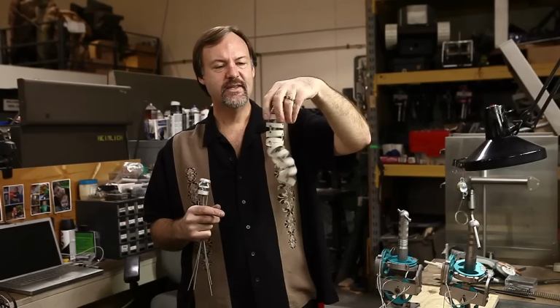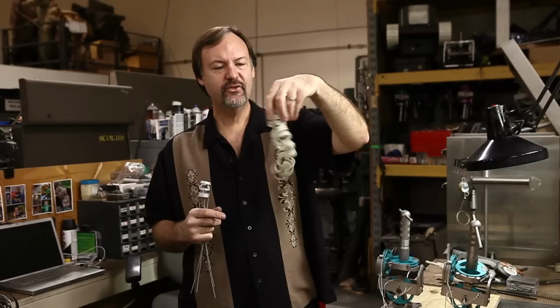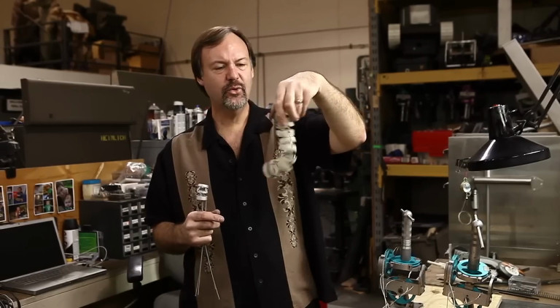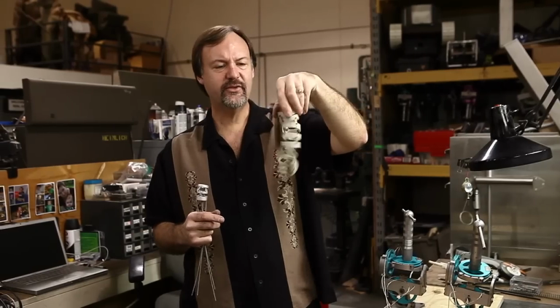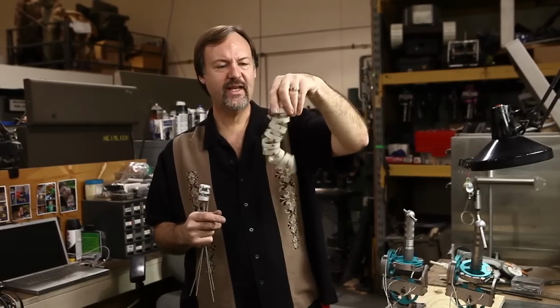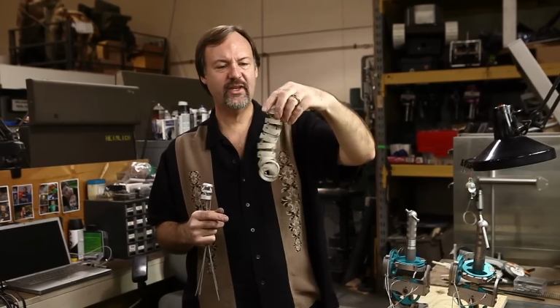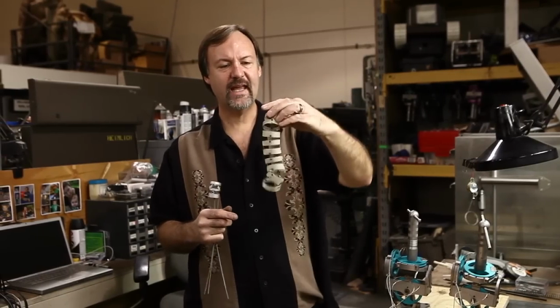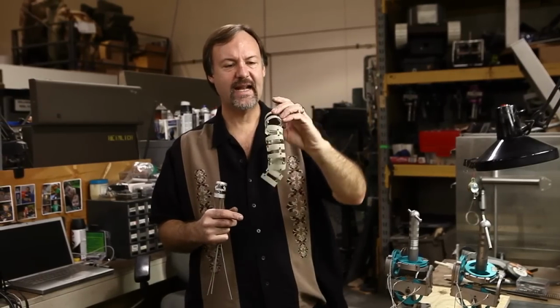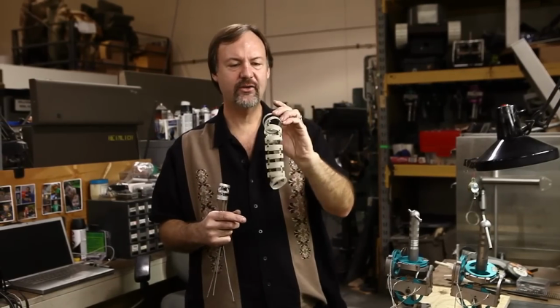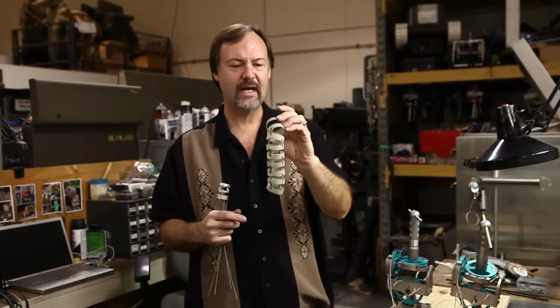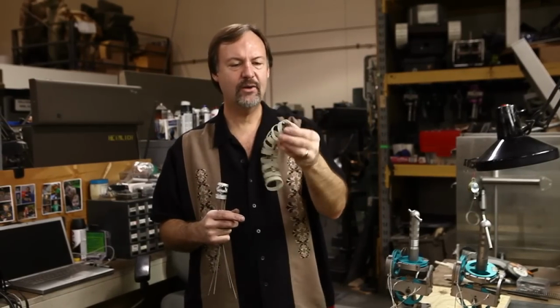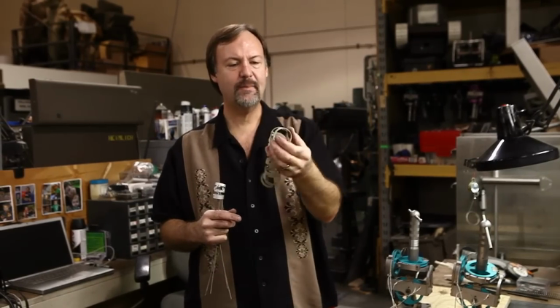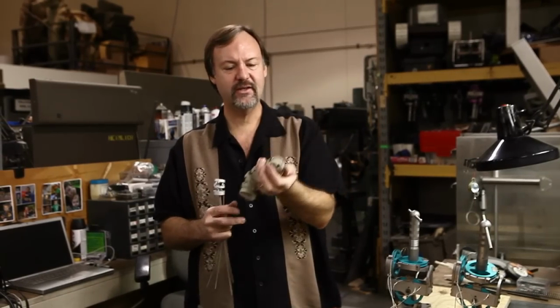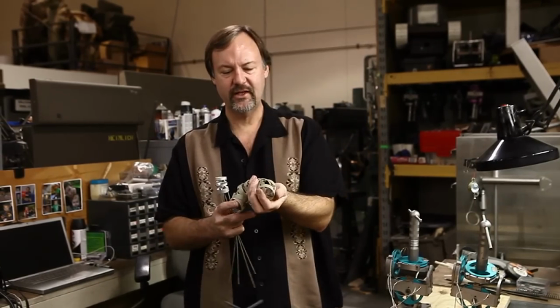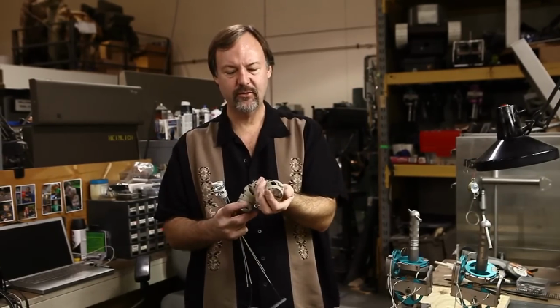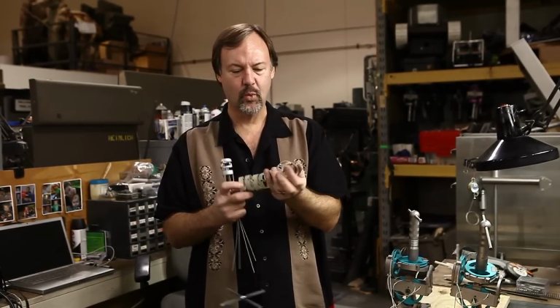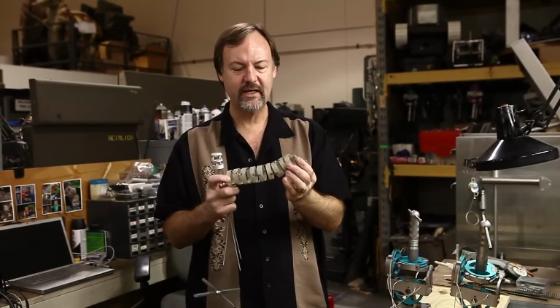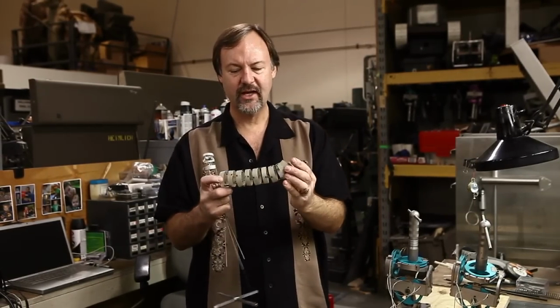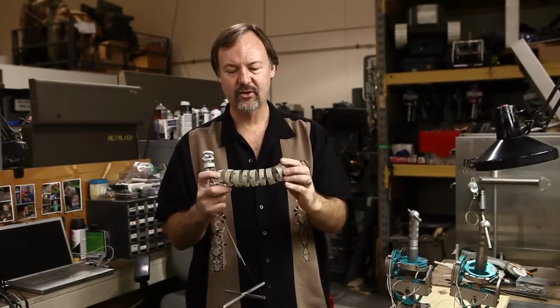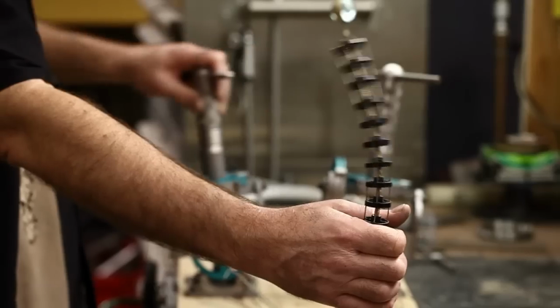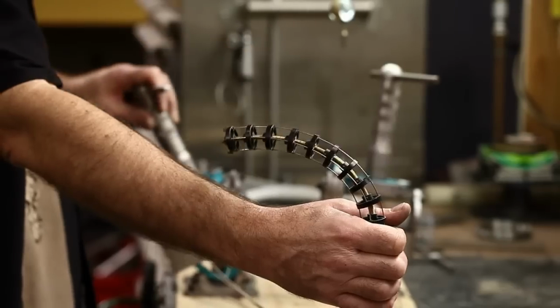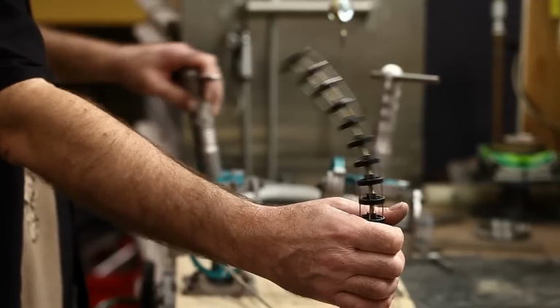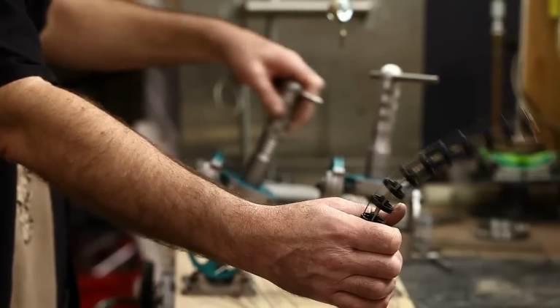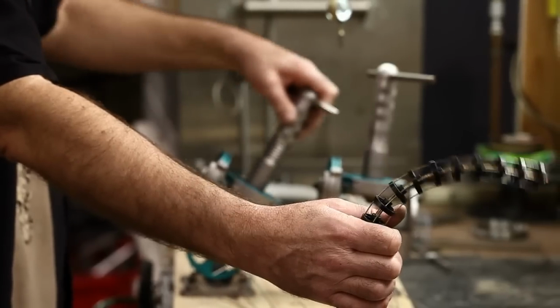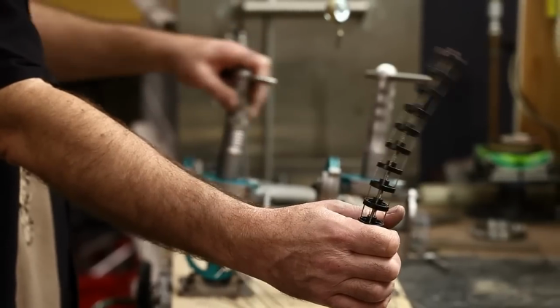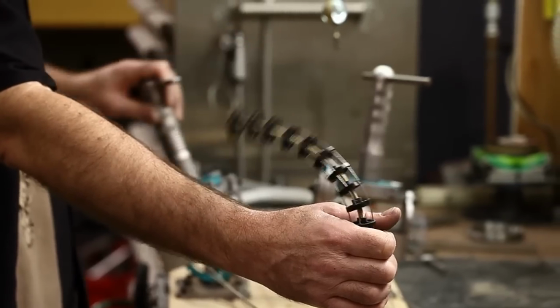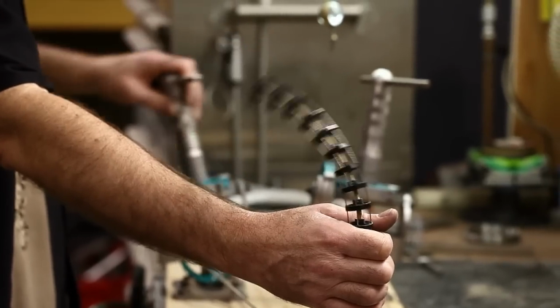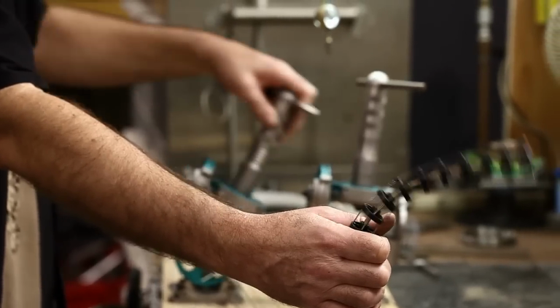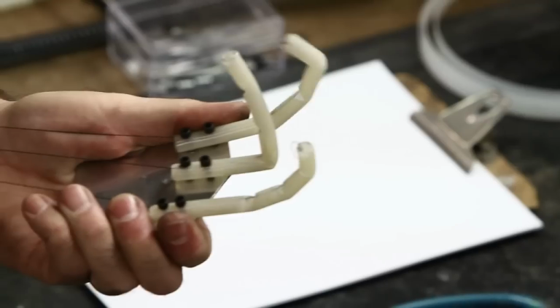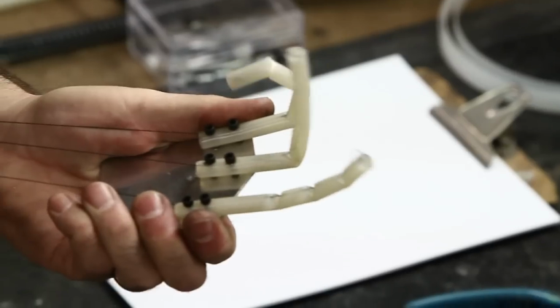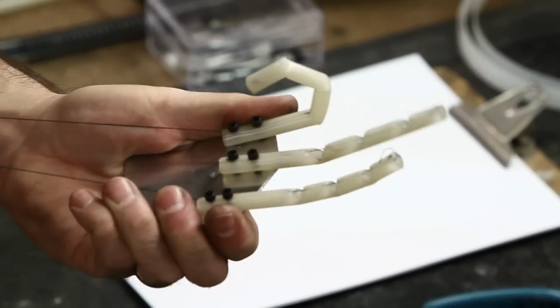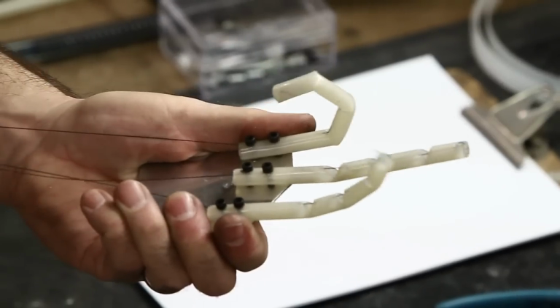This is cool, this is sexy — how do I make this into a working tentacle? We're going to be discussing tentacle mechanisms and finger mechanisms.